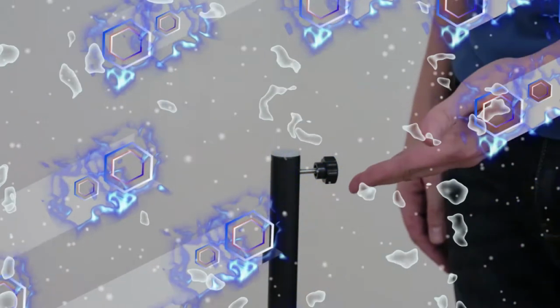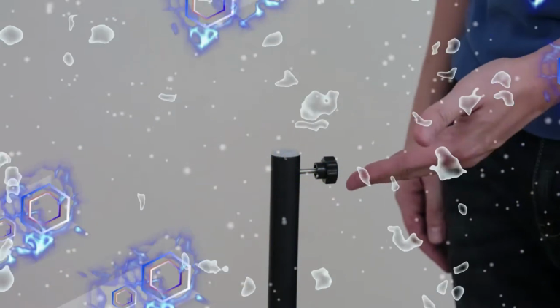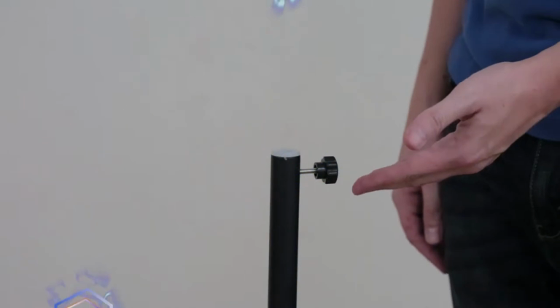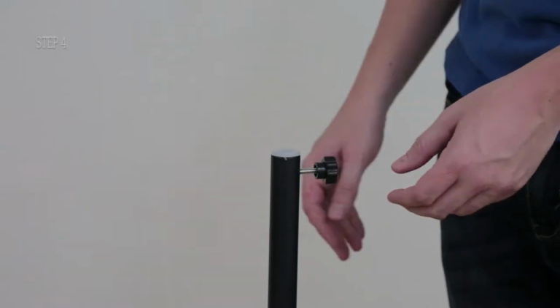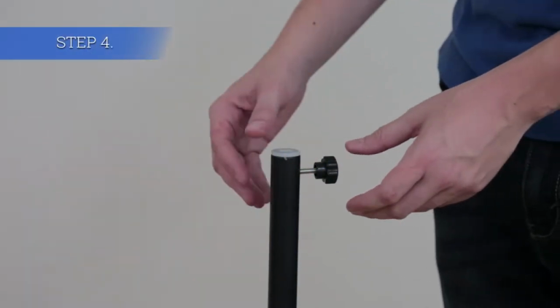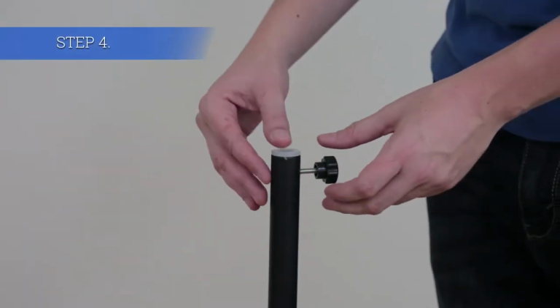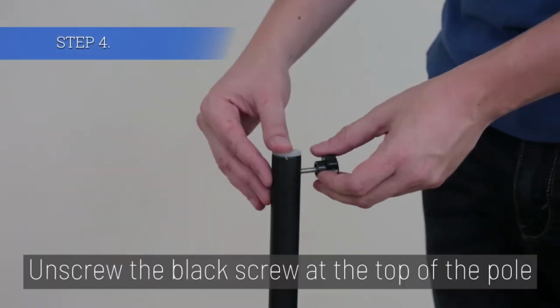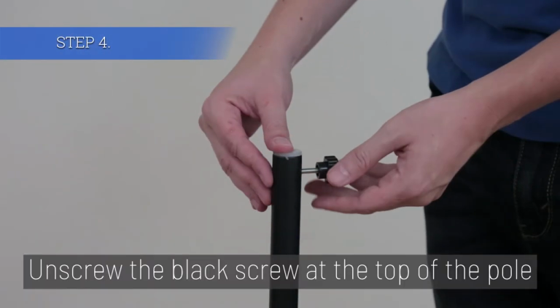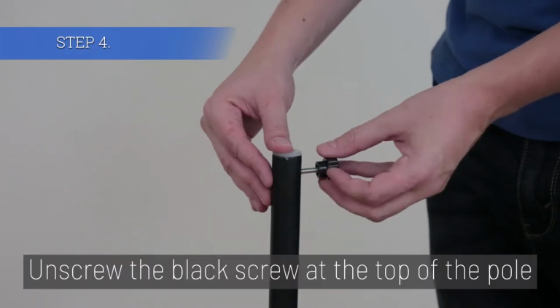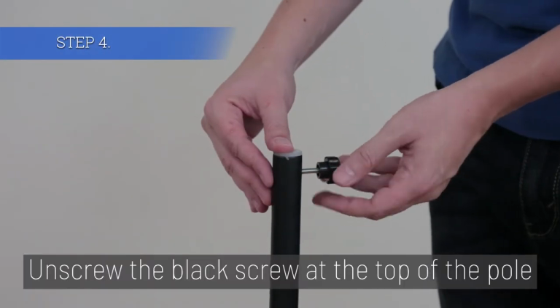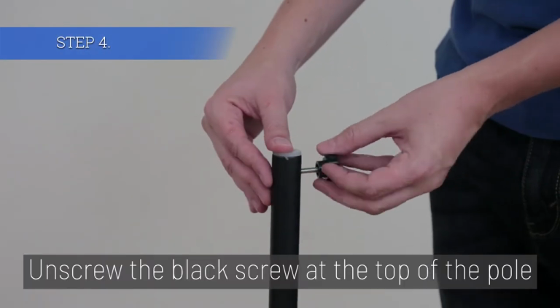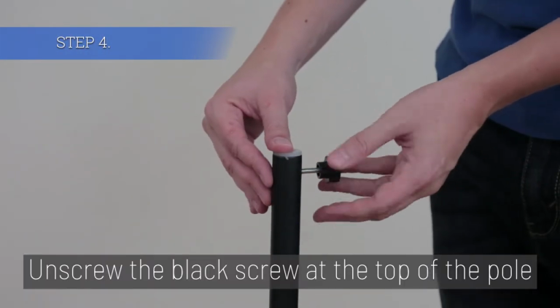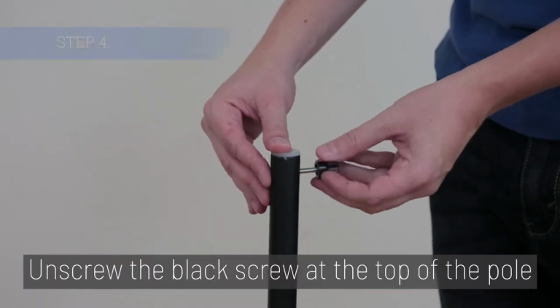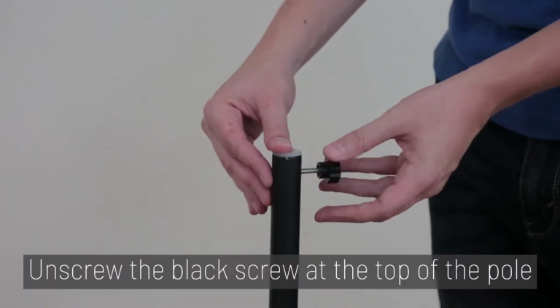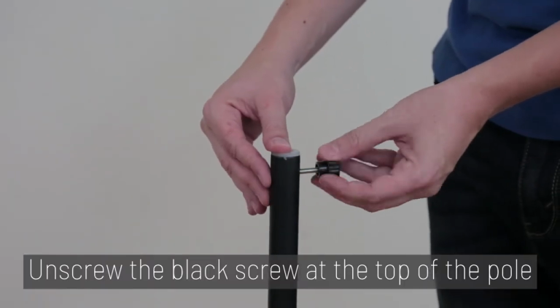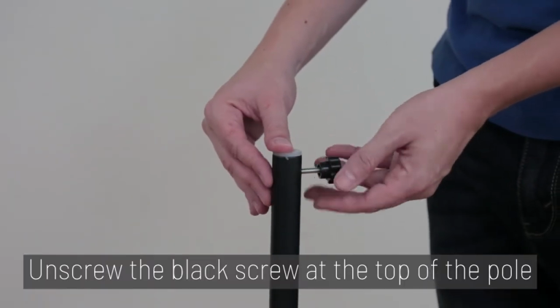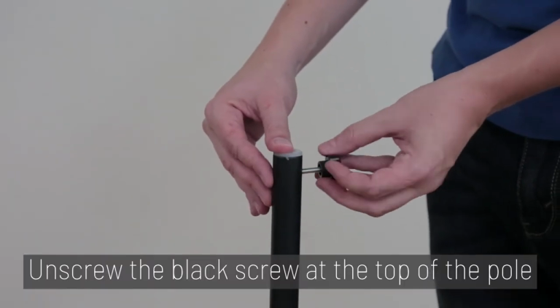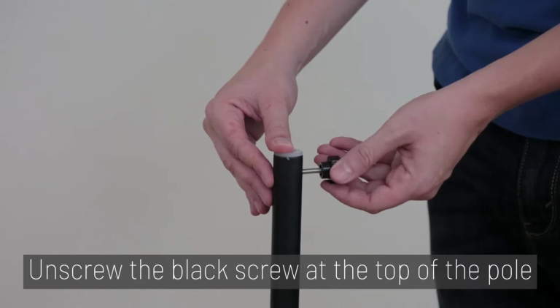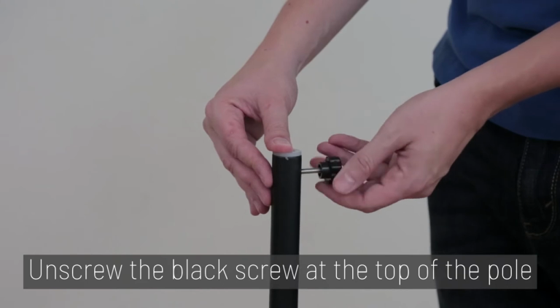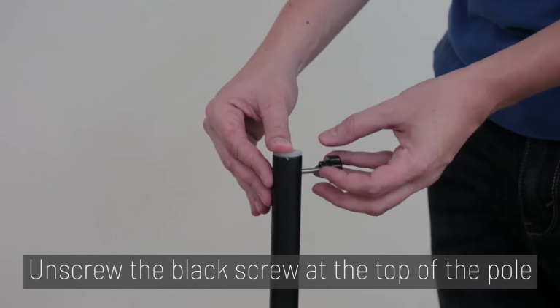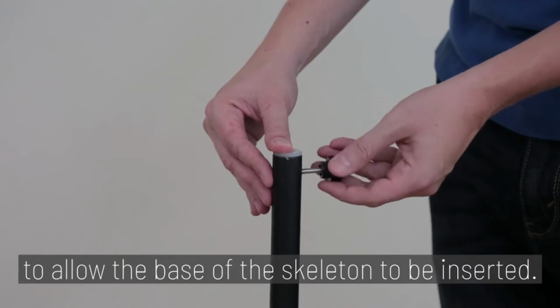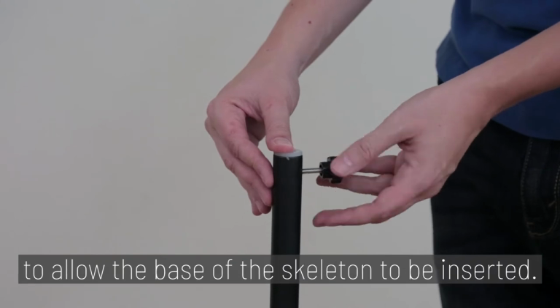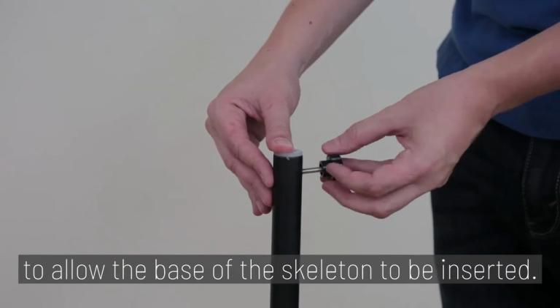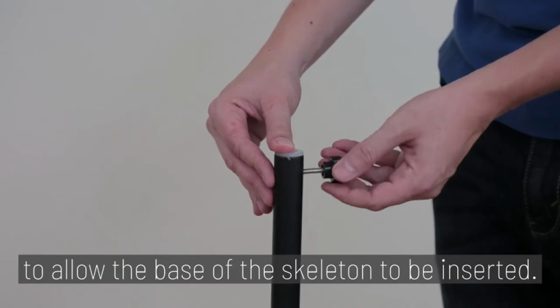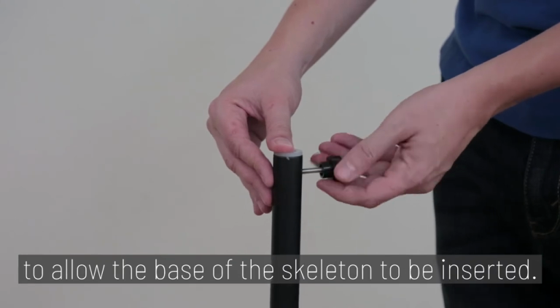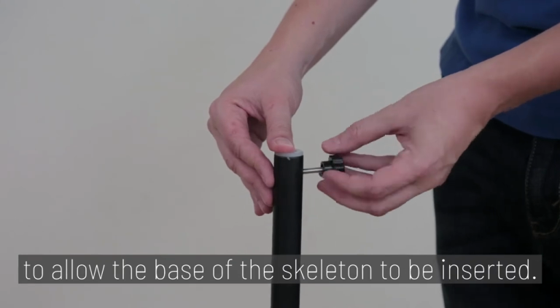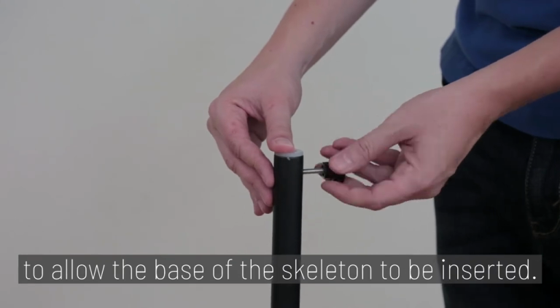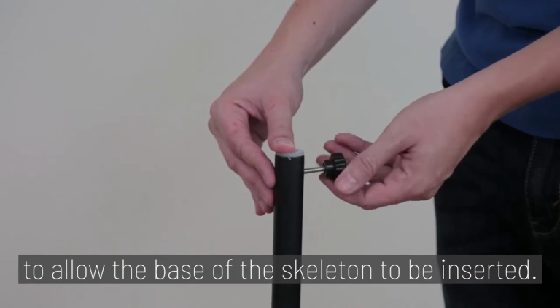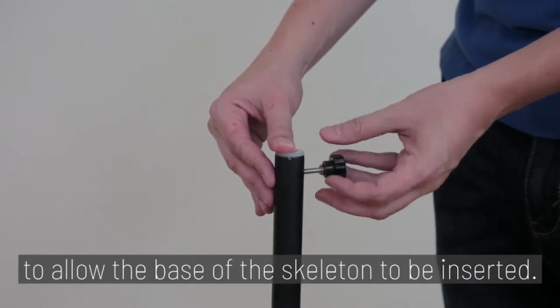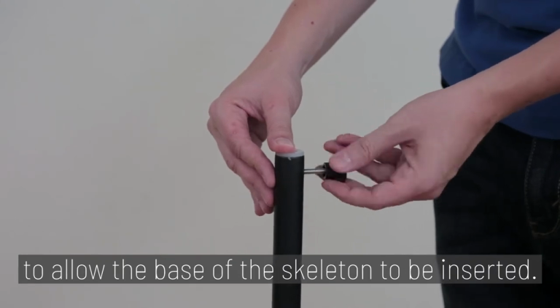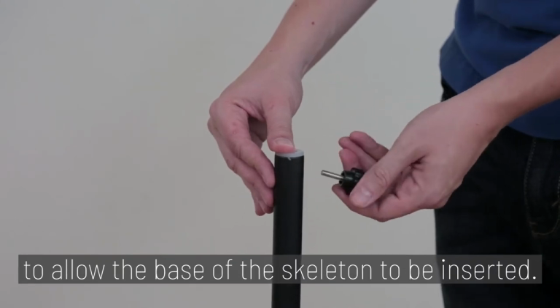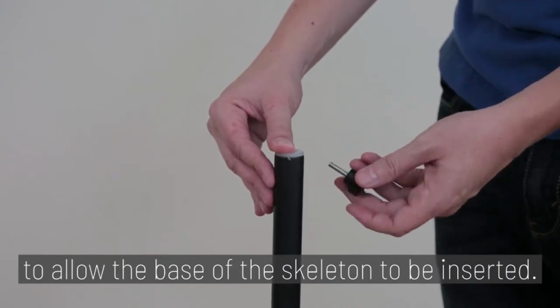Step 4. Unscrew the black screw at the top of the pole to allow the base of the skeleton to be inserted.